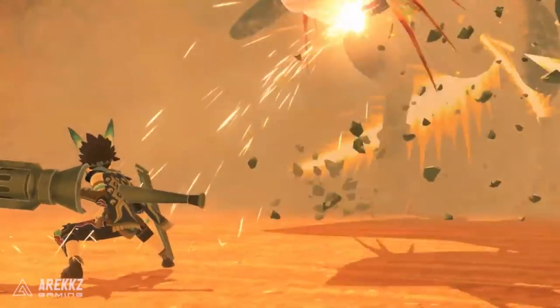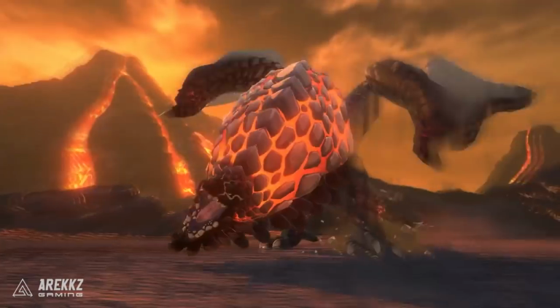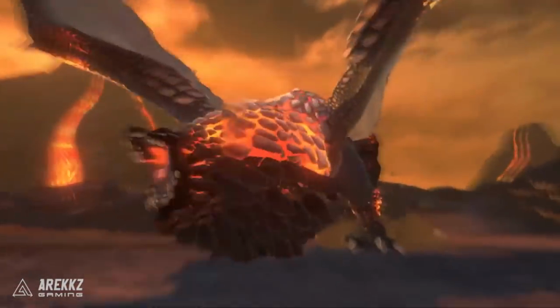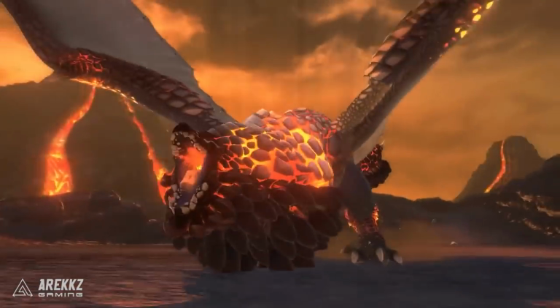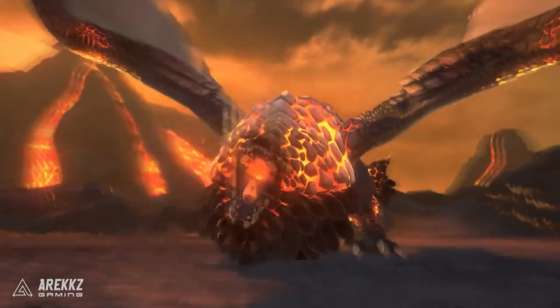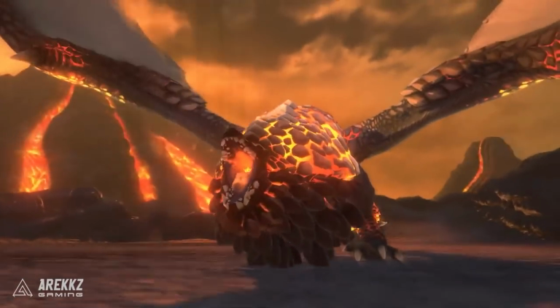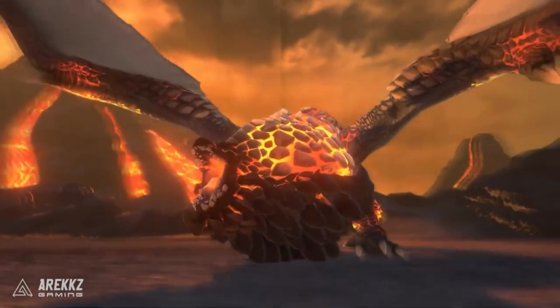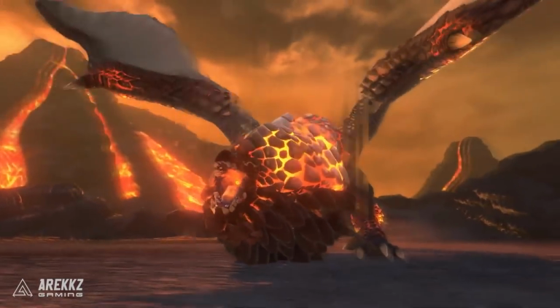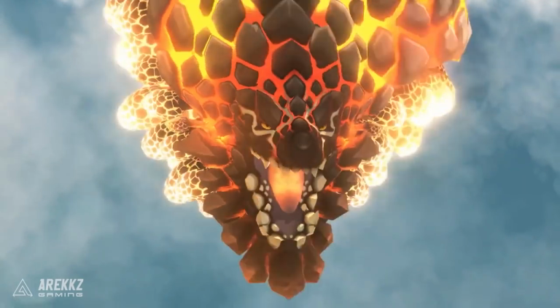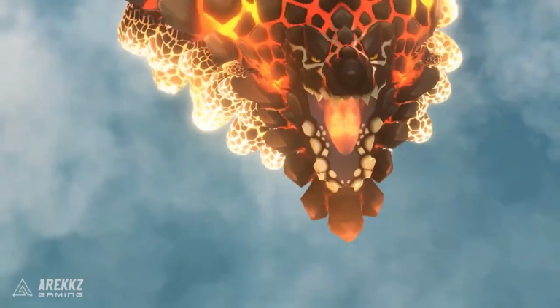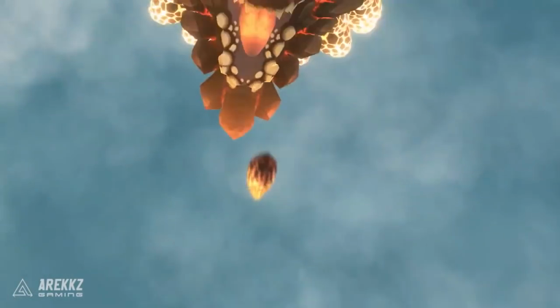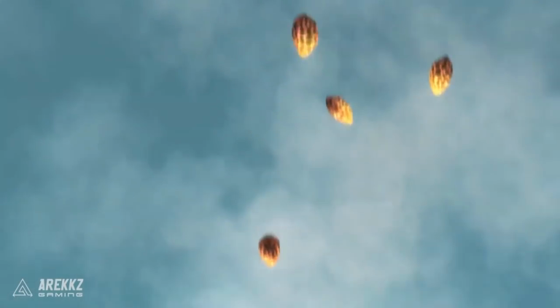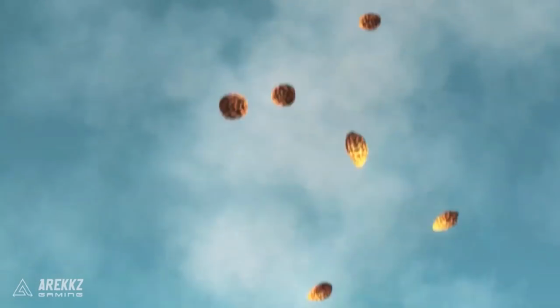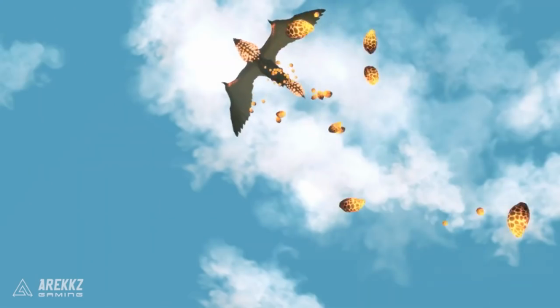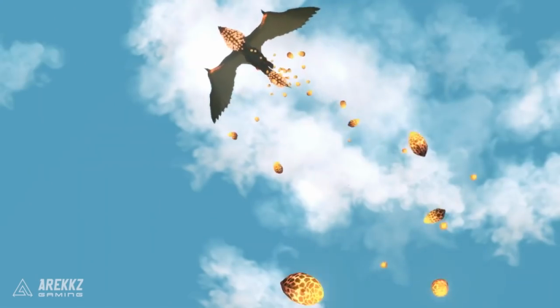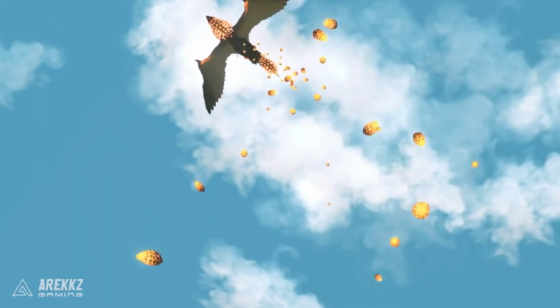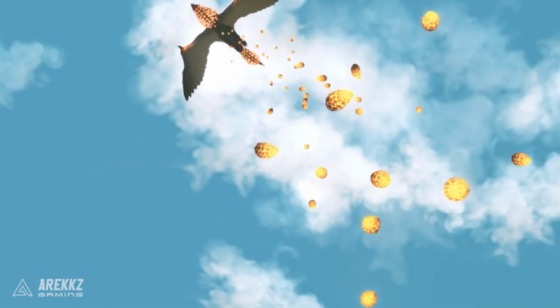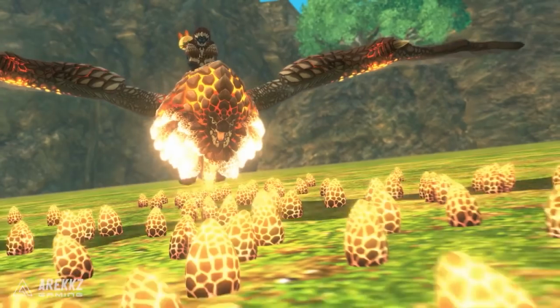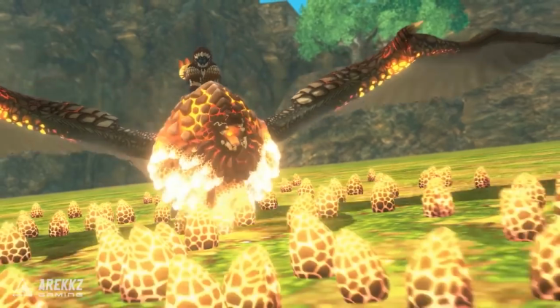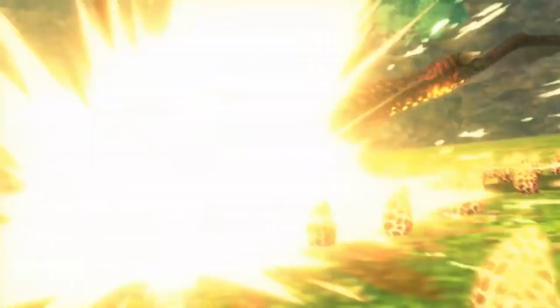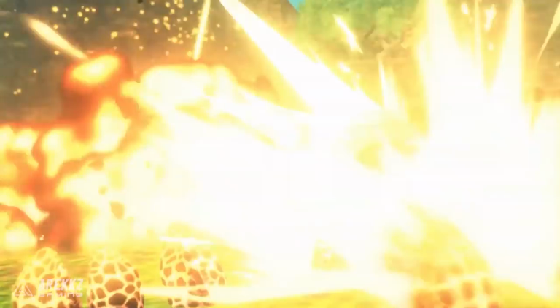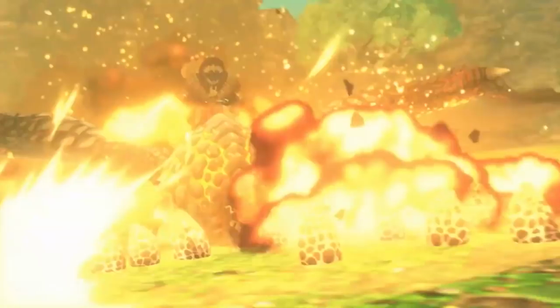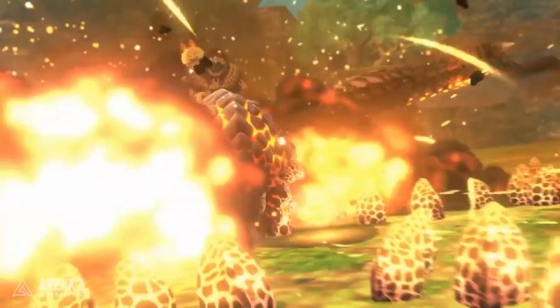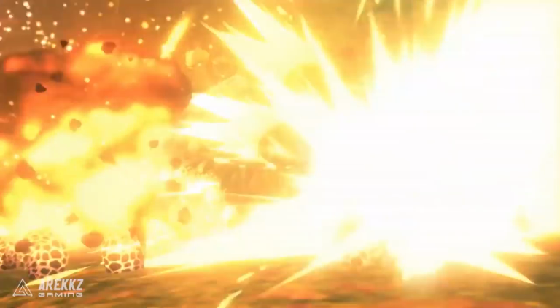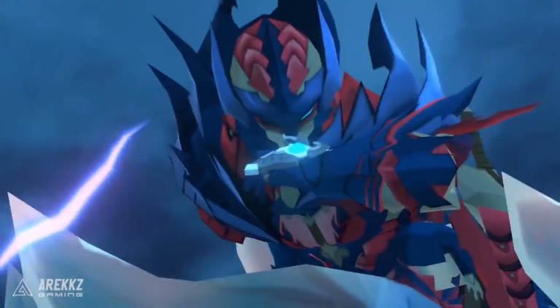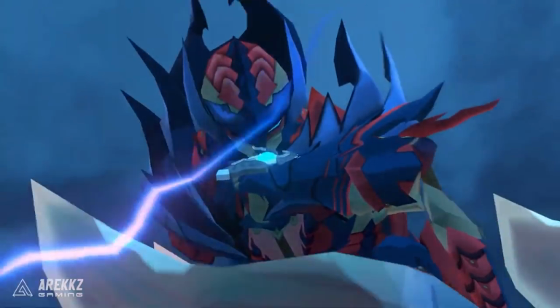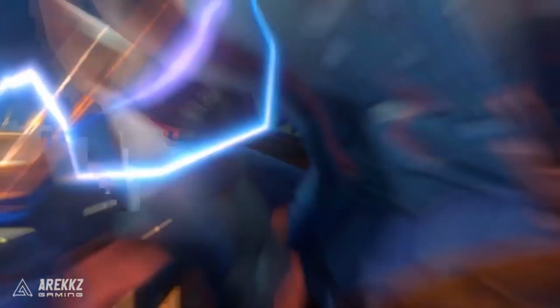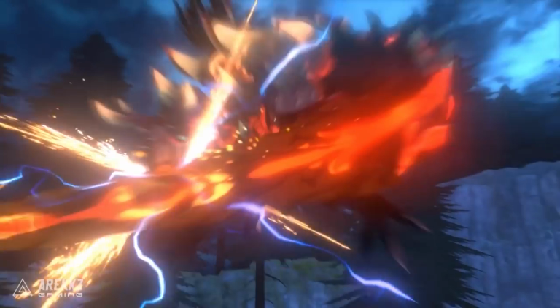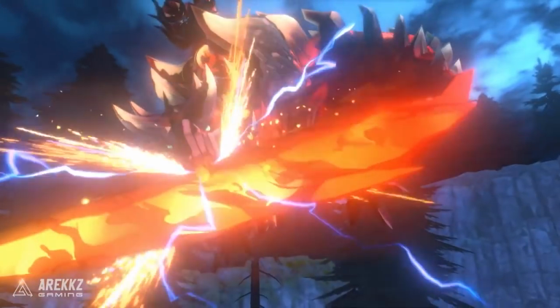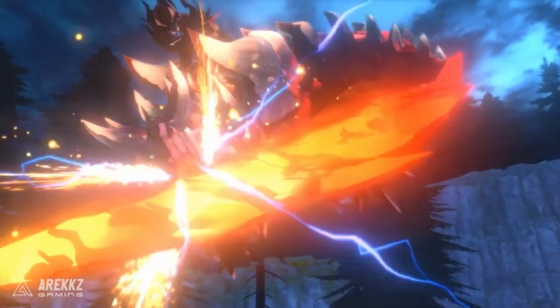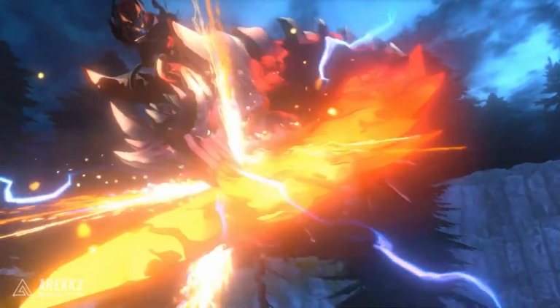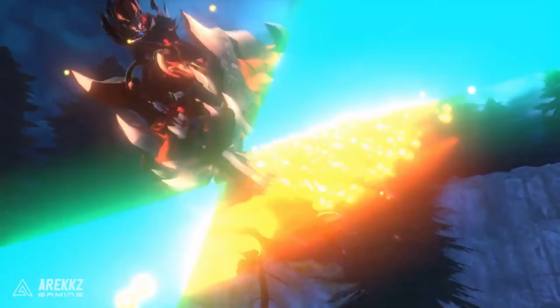Comment down below what monster you would like to see in Monster Hunter Stories 2. I'm Paradise Central and let's jump into it.